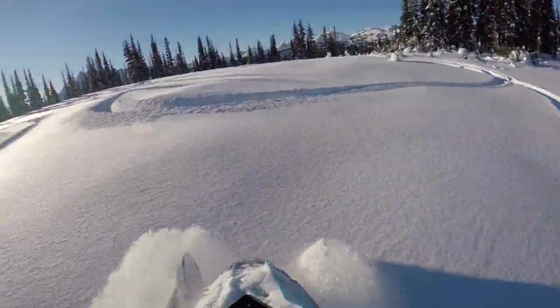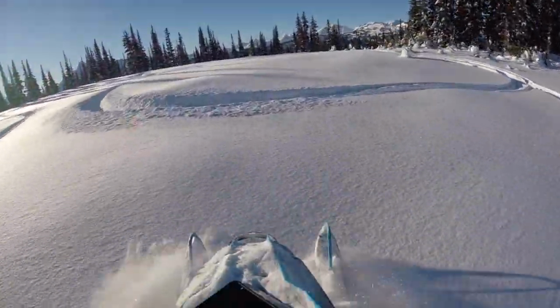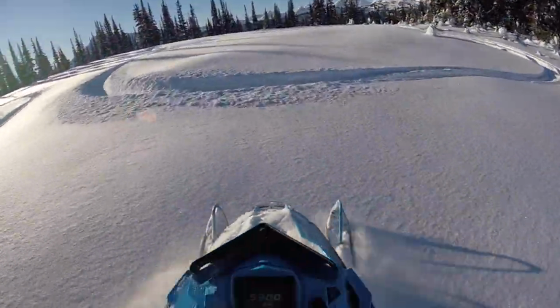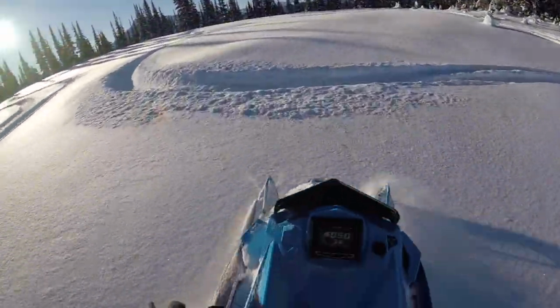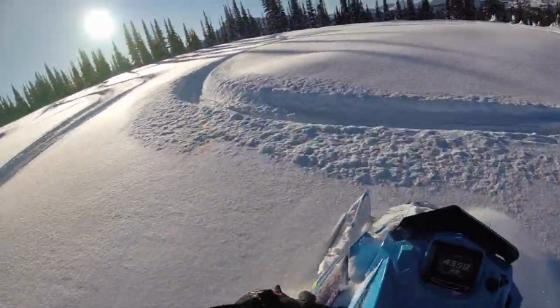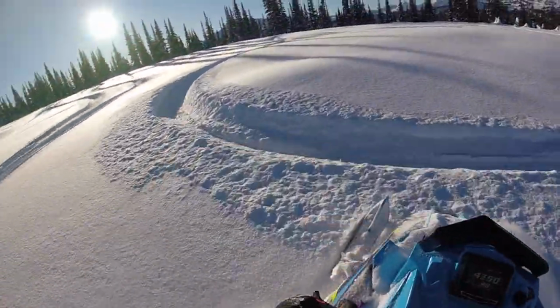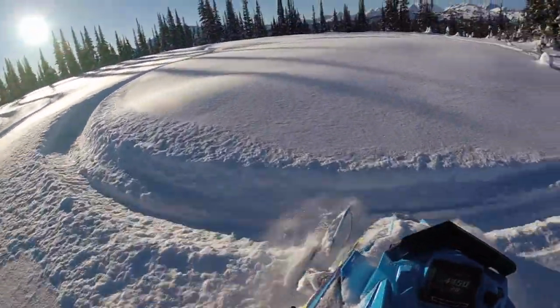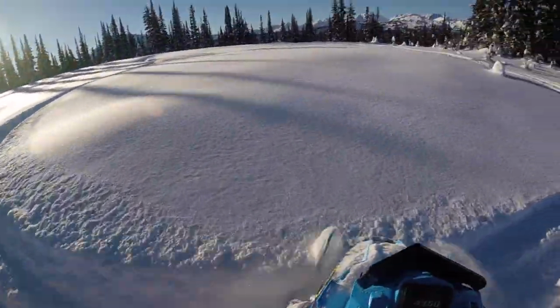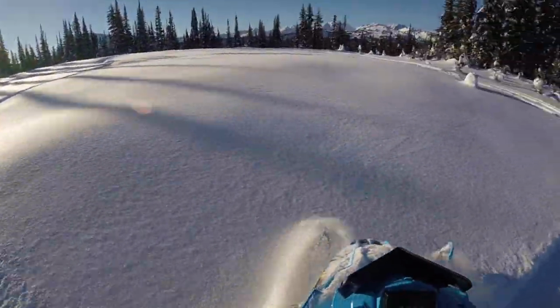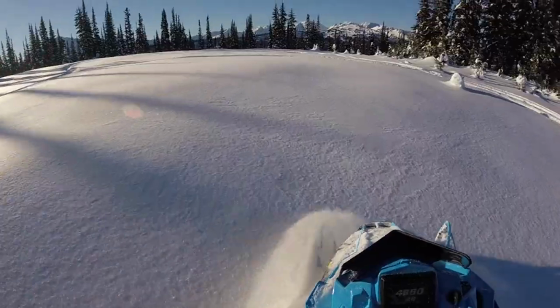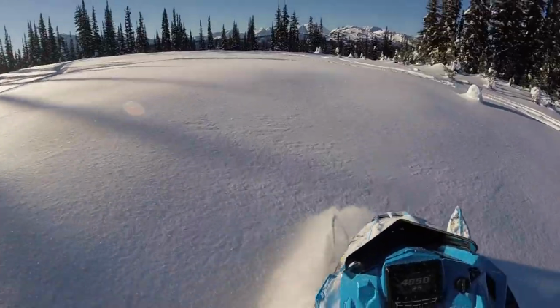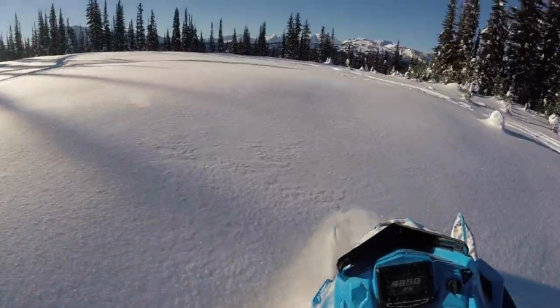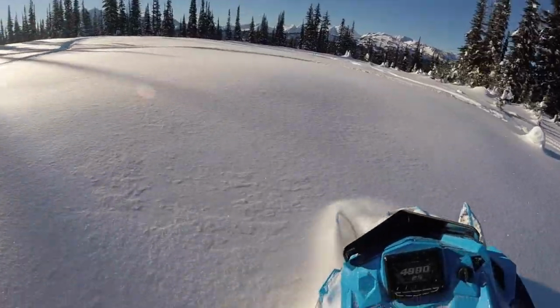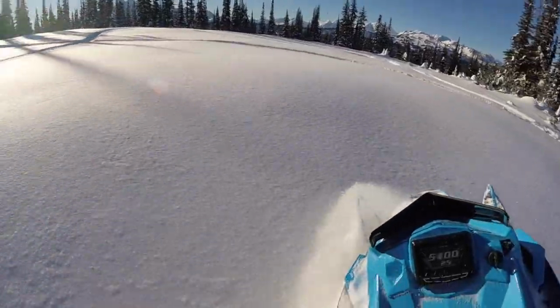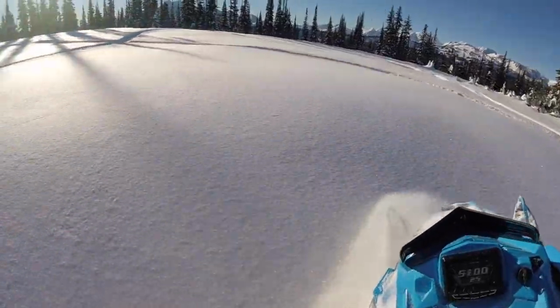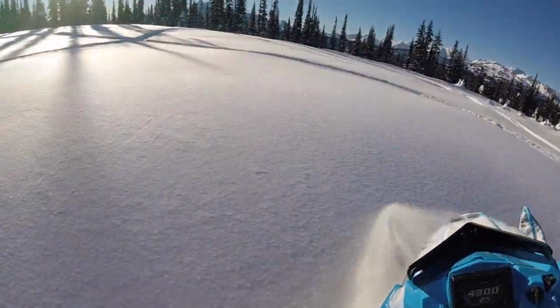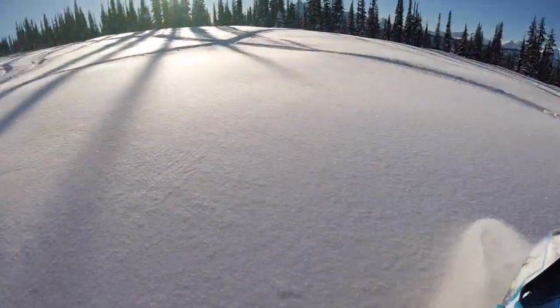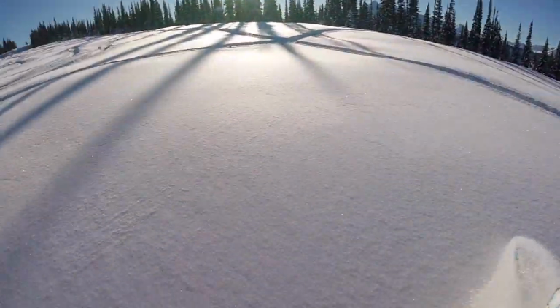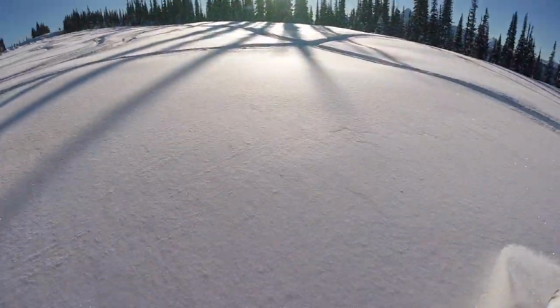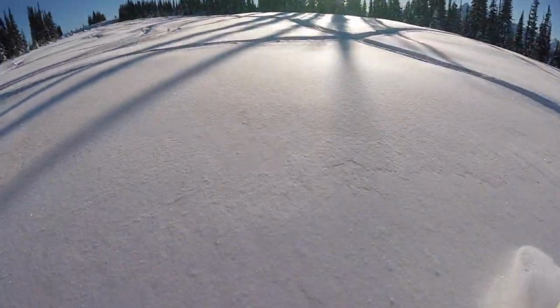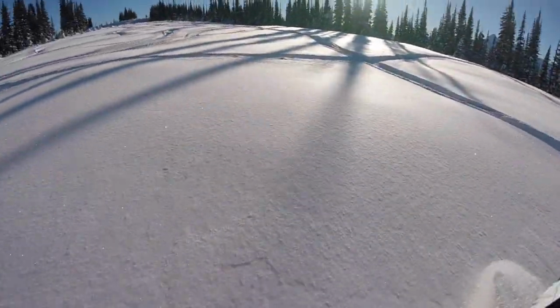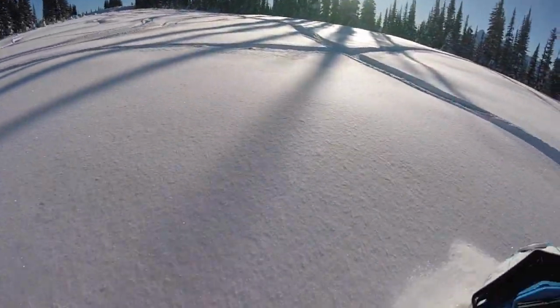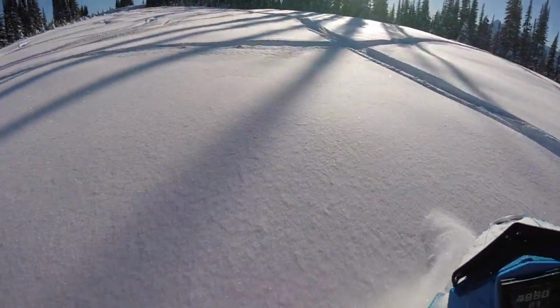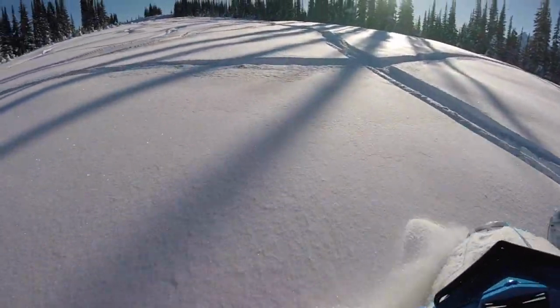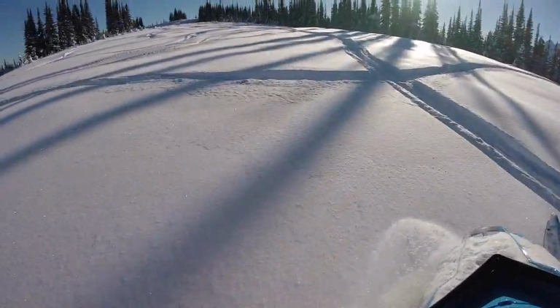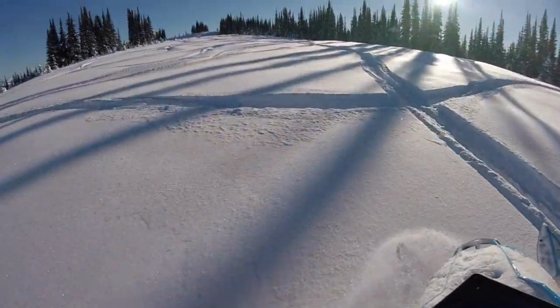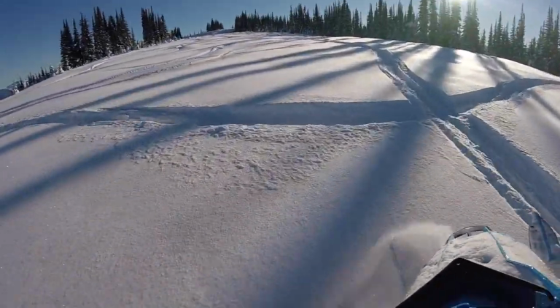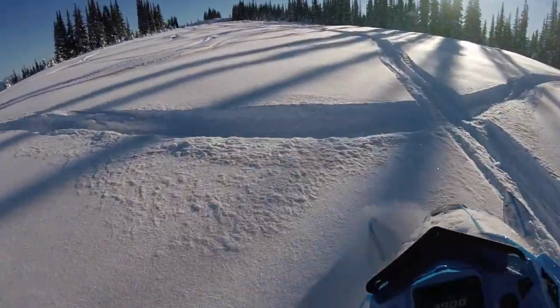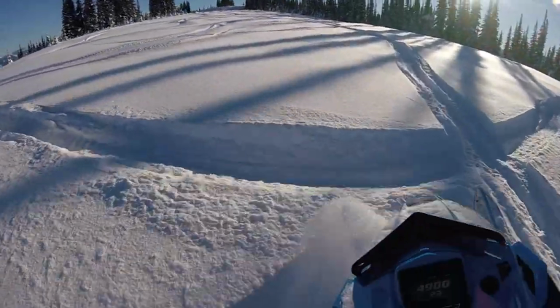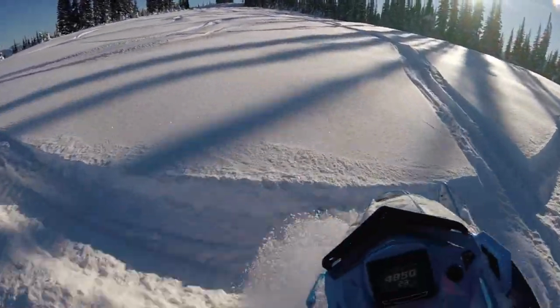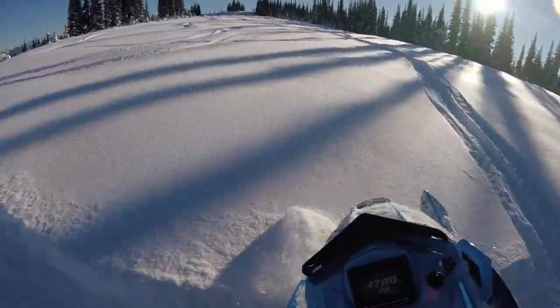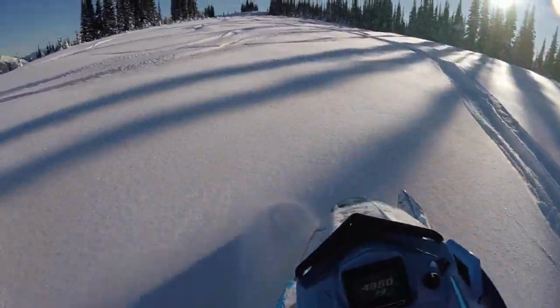Always remember to look where you want to go — don't look down. Happy powder carving! Good work!